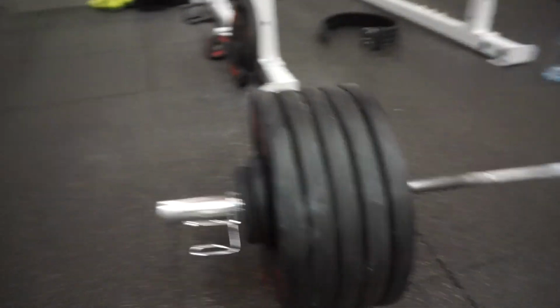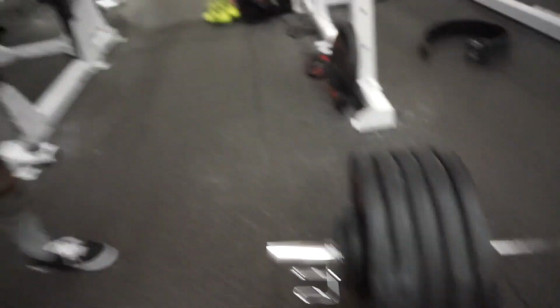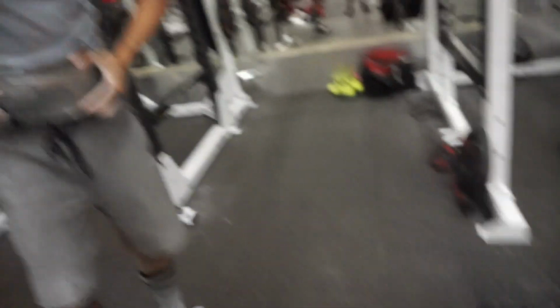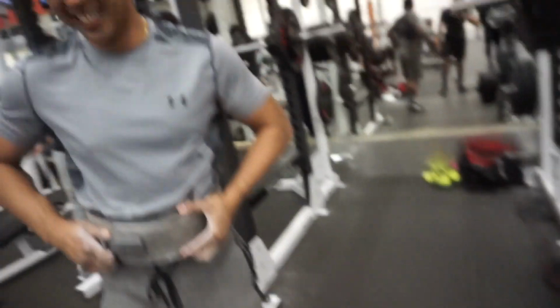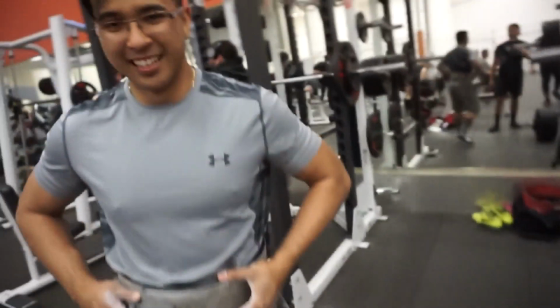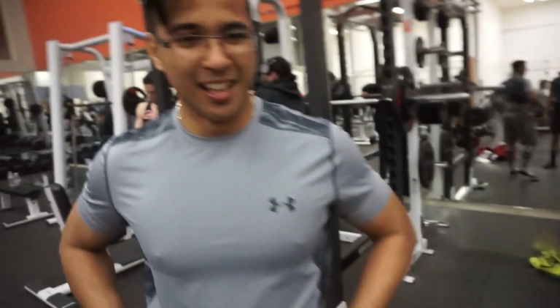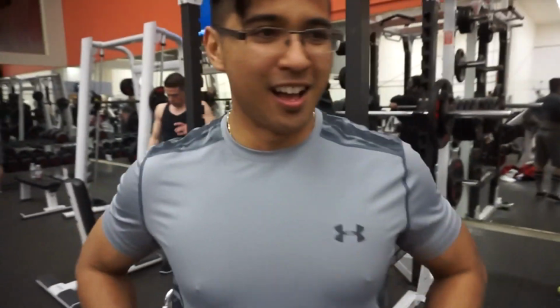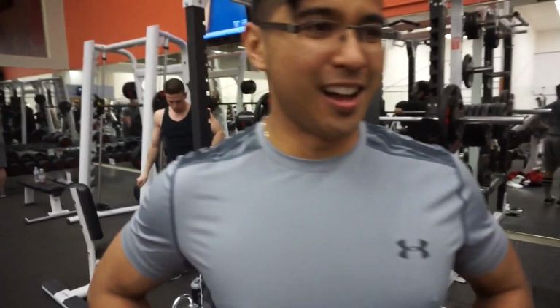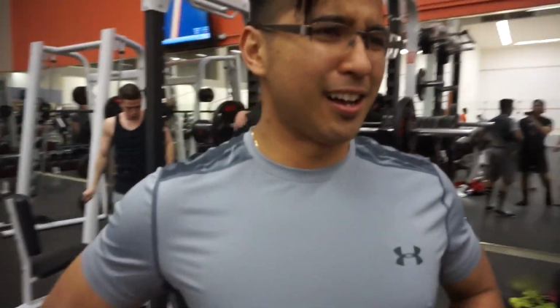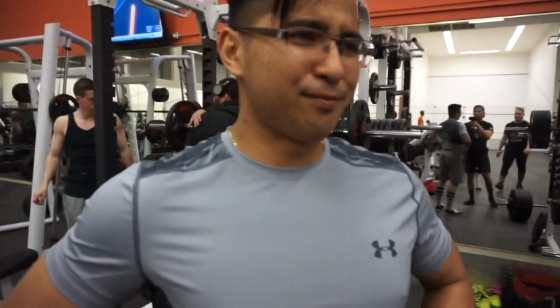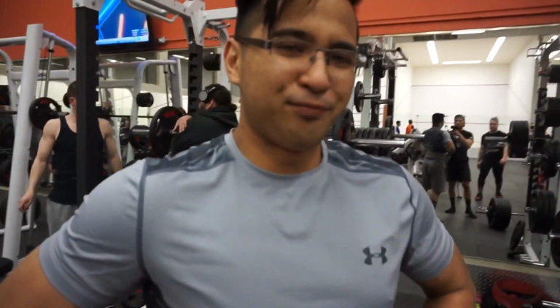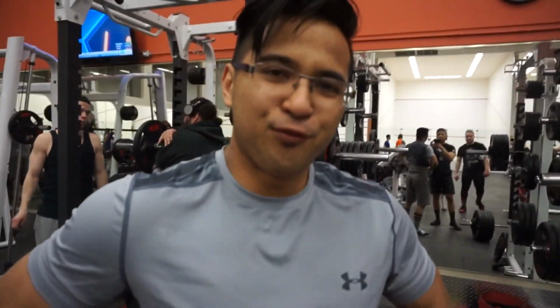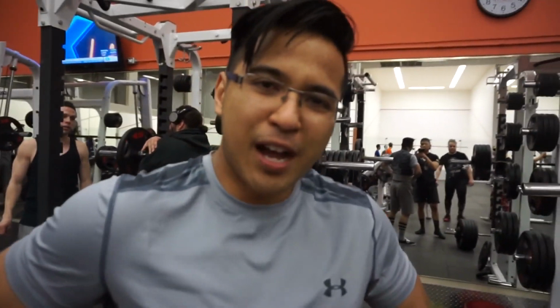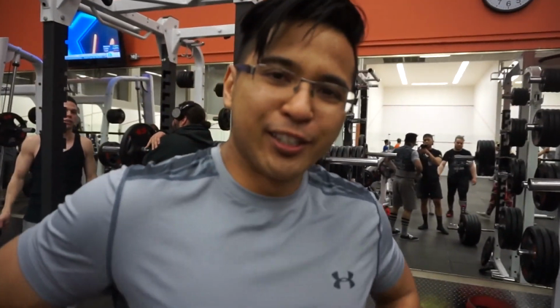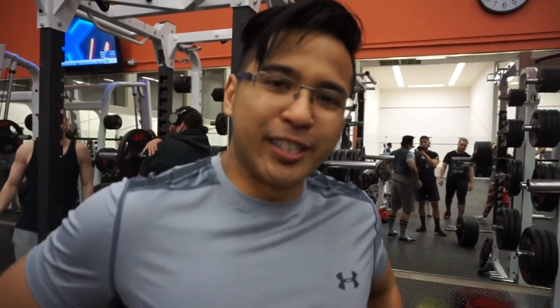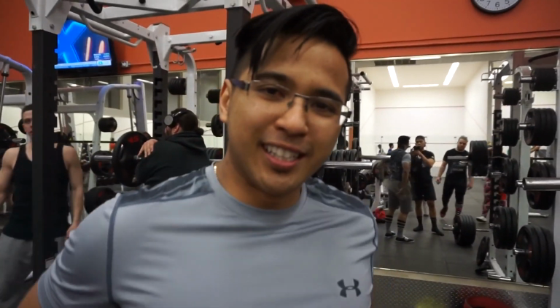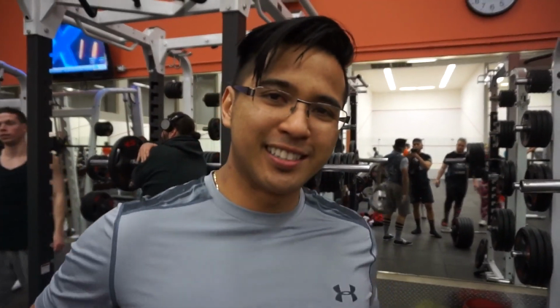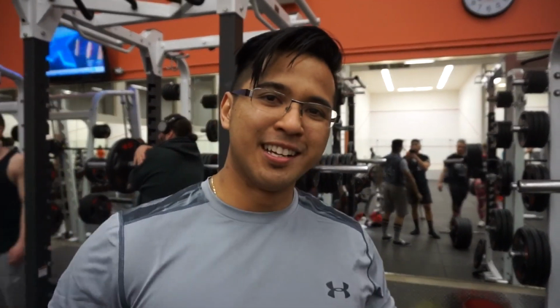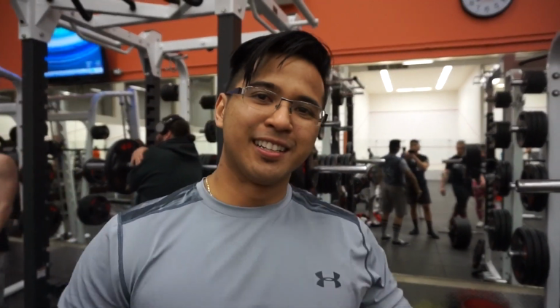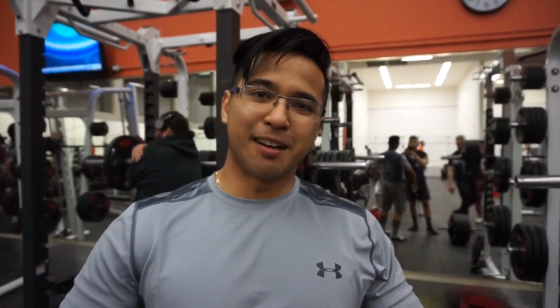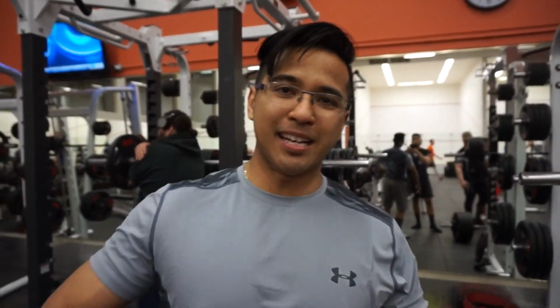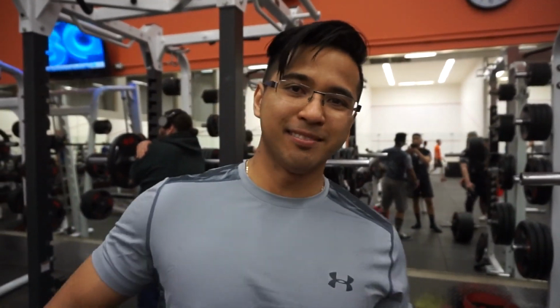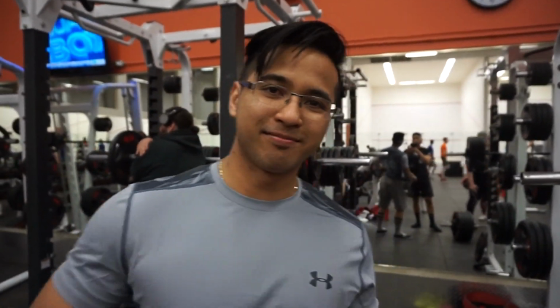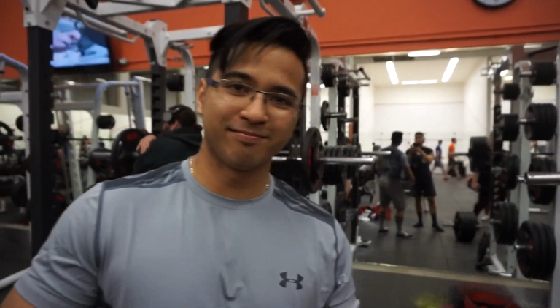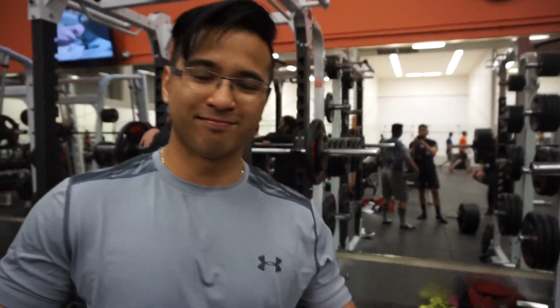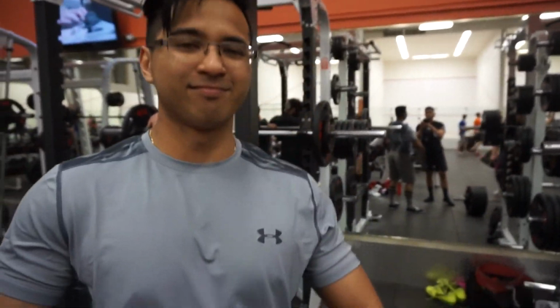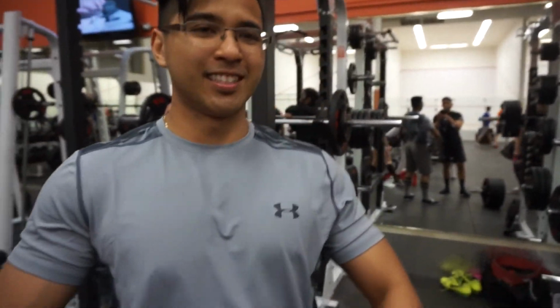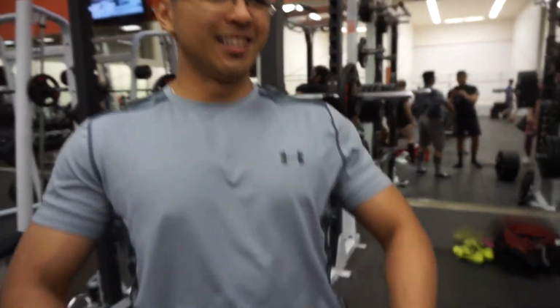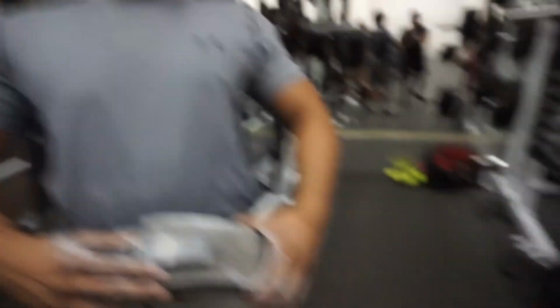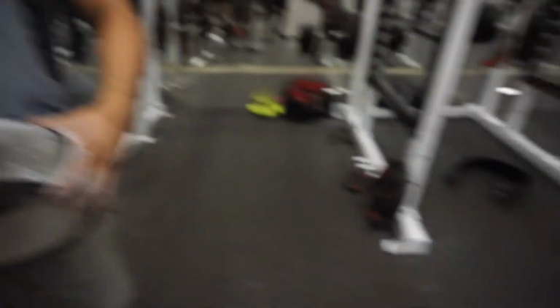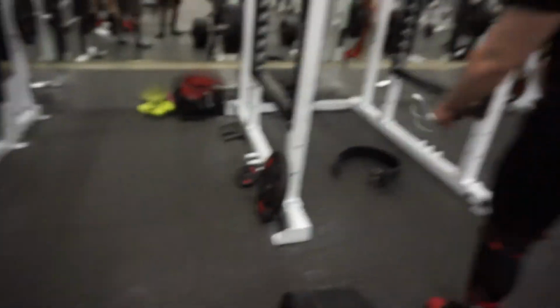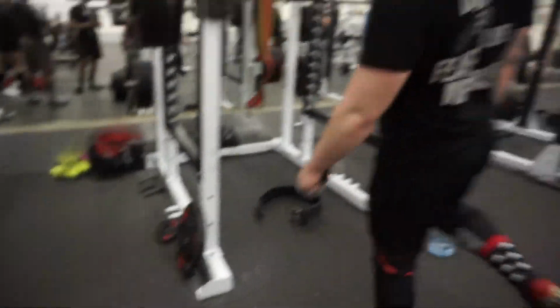What was your last PR? 500. Not bad — there you go. 10-pound PR.